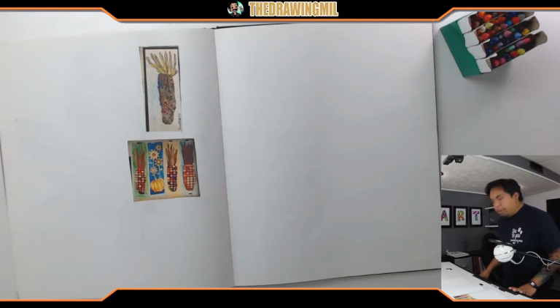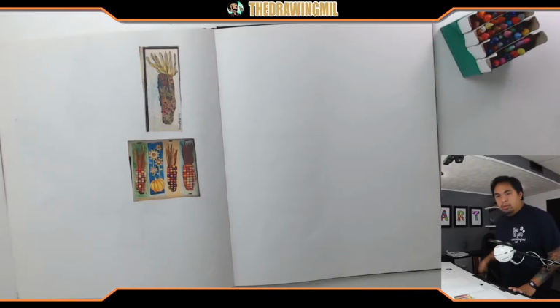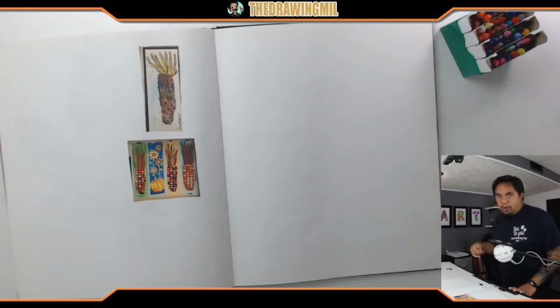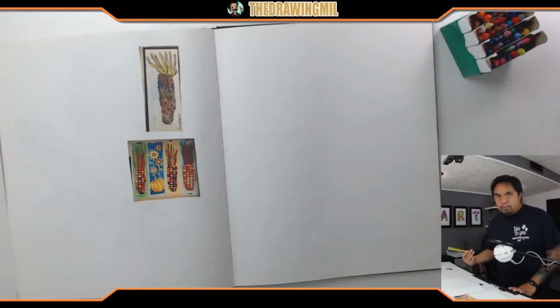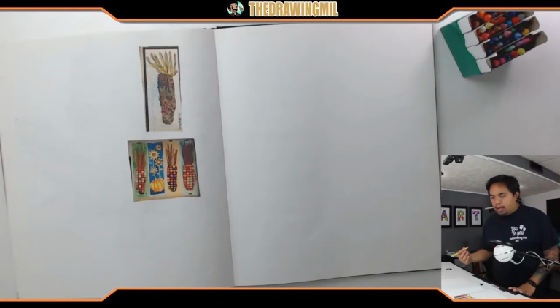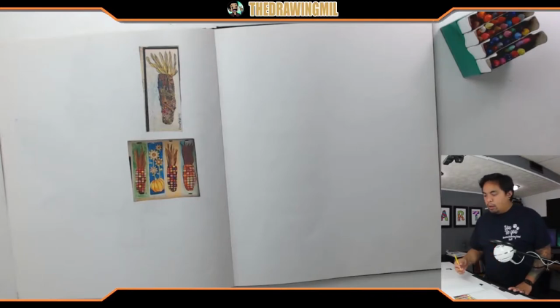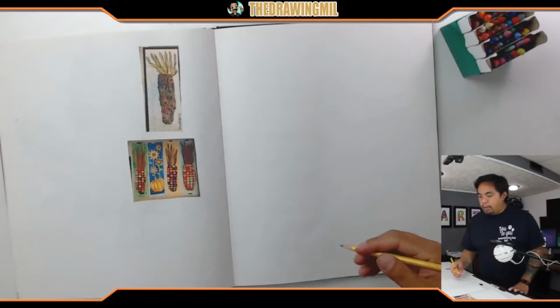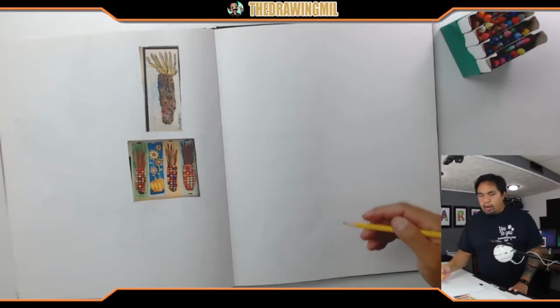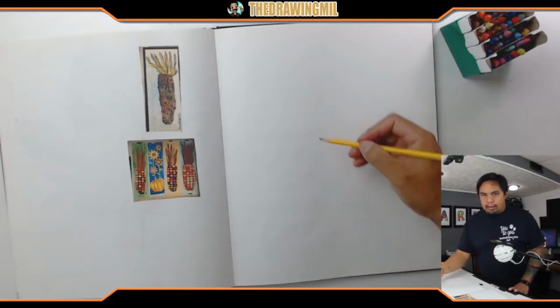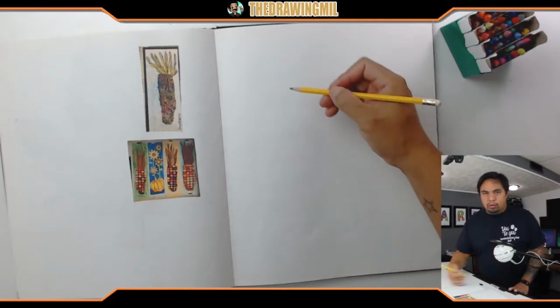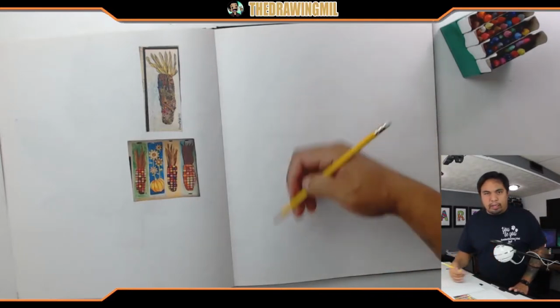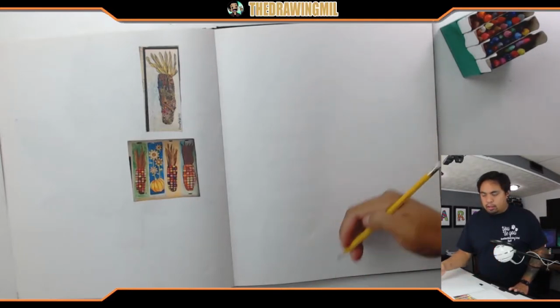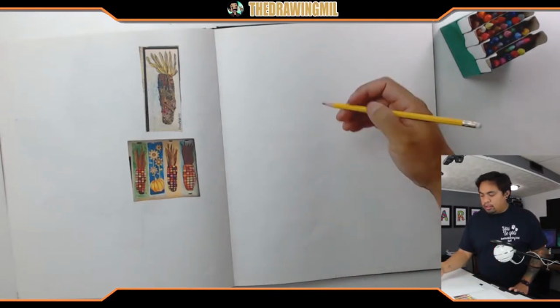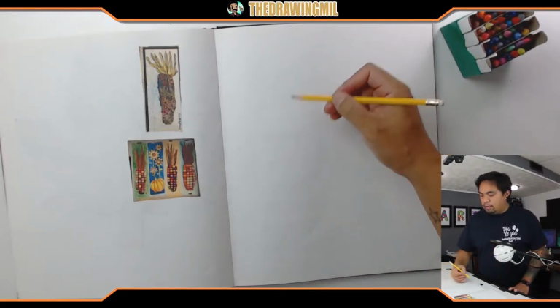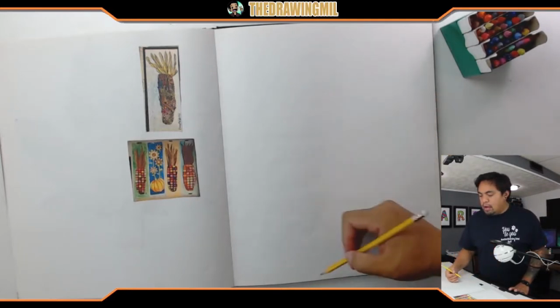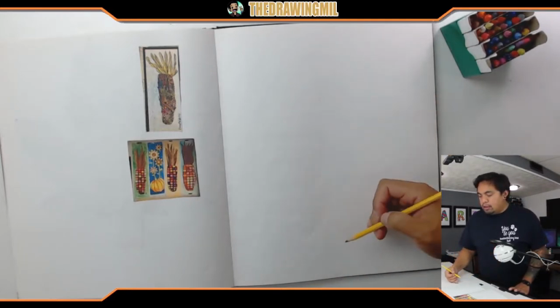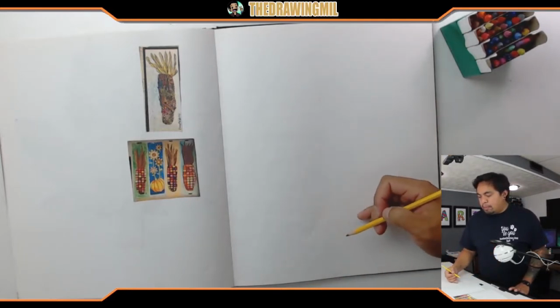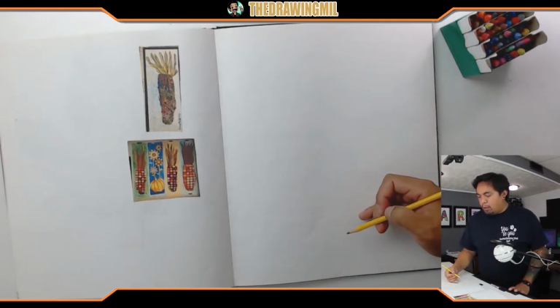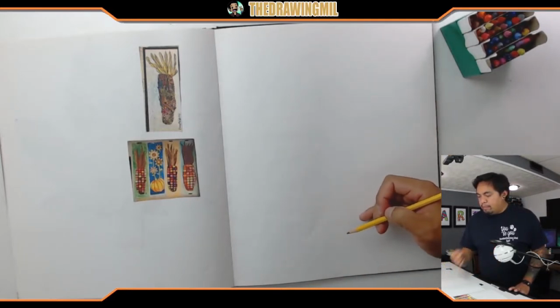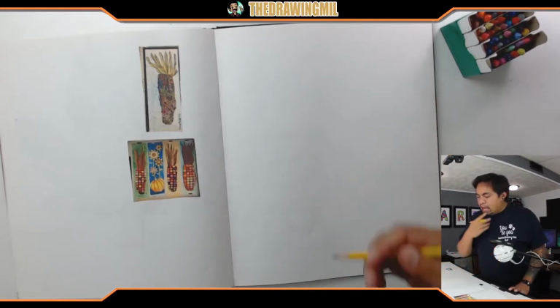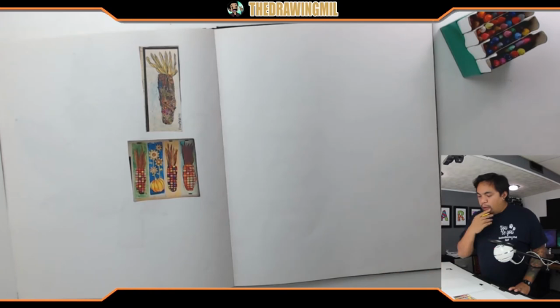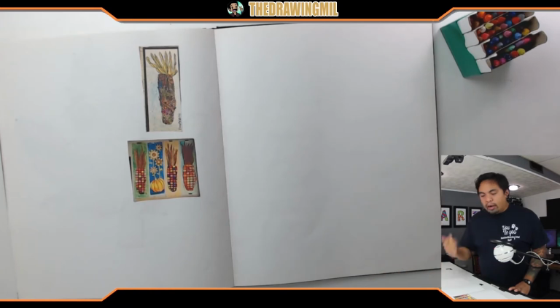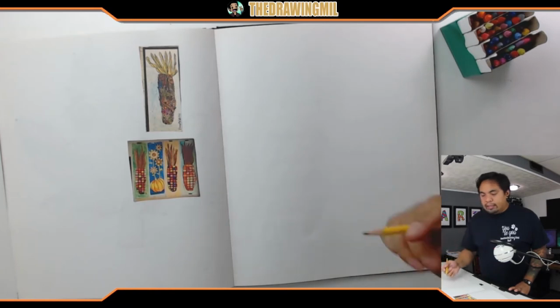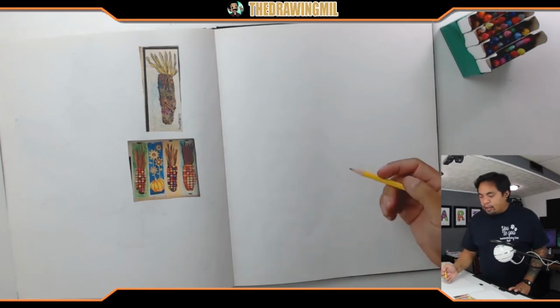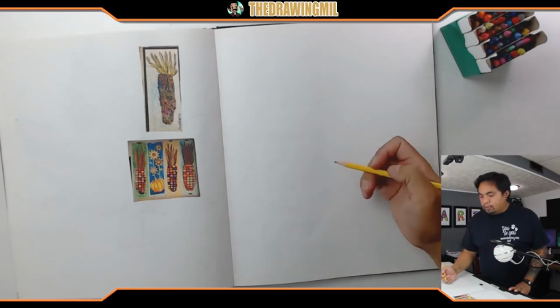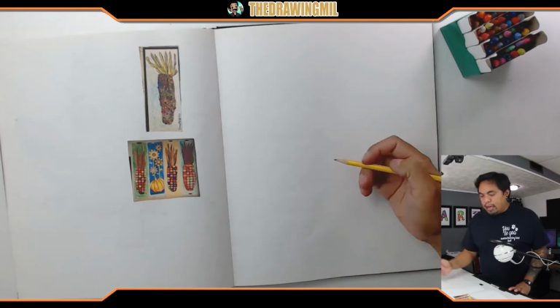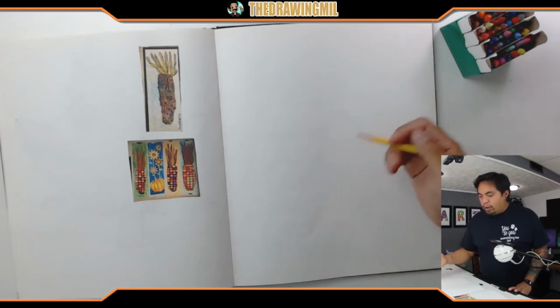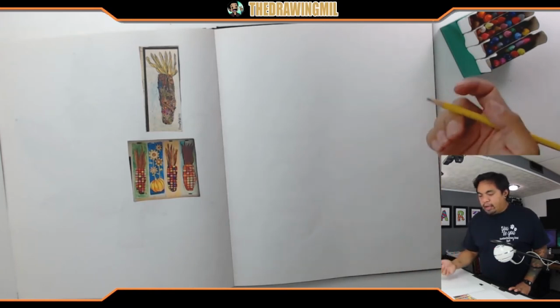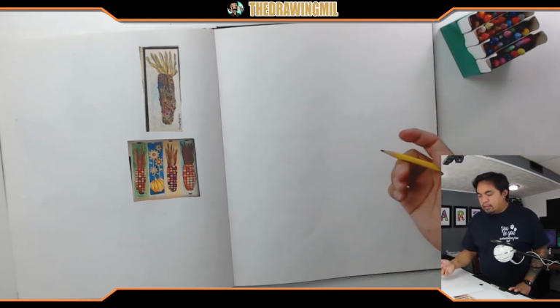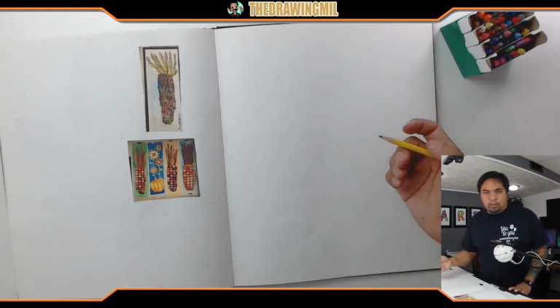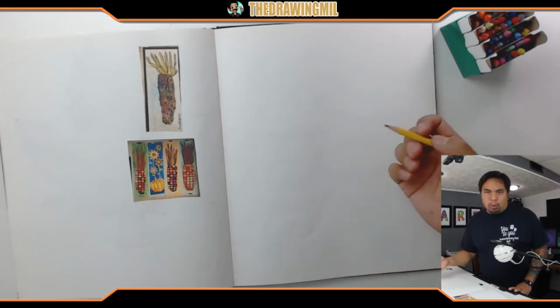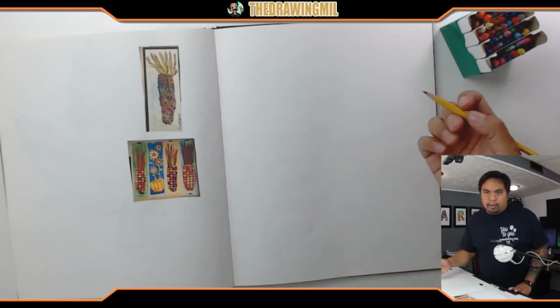All you're gonna need is a piece of paper and some color materials. I'm gonna use pencil first because I want to make sure I get the gist of the shape, and I want to go at a diagonal so it's not so boring.